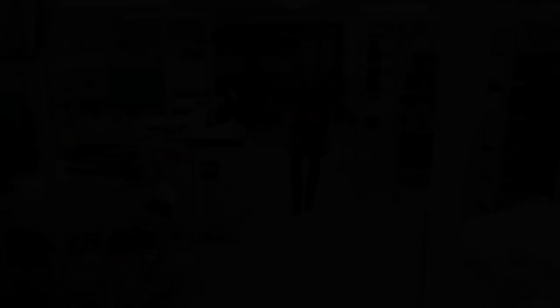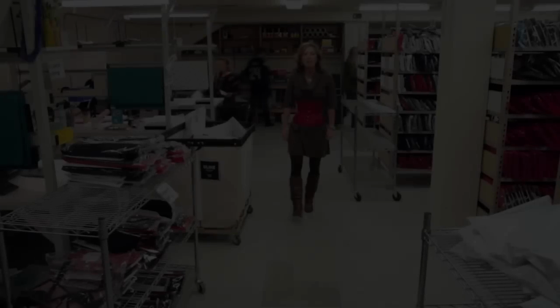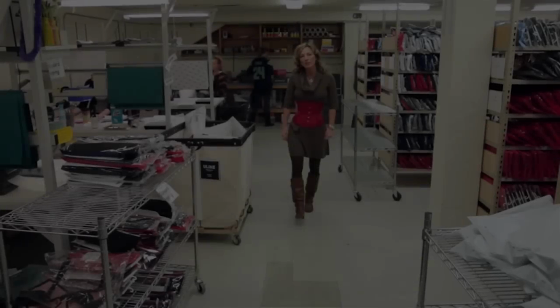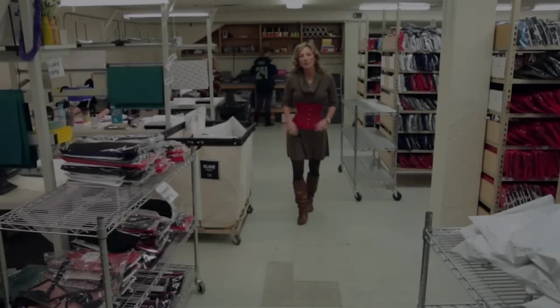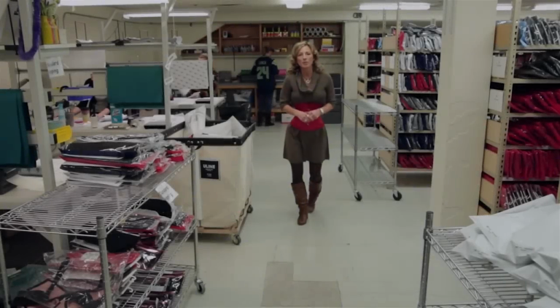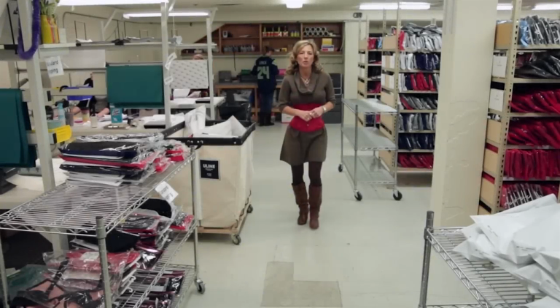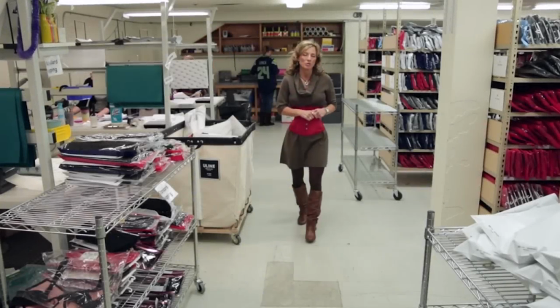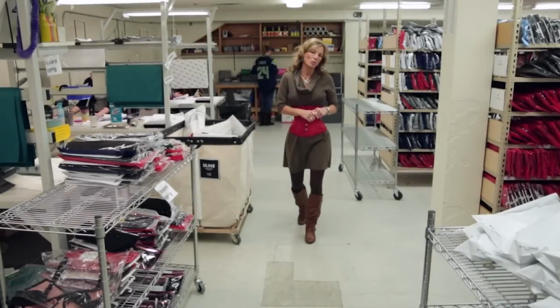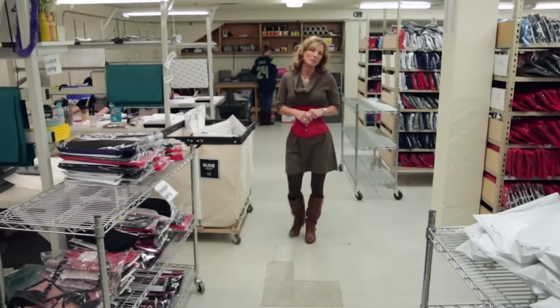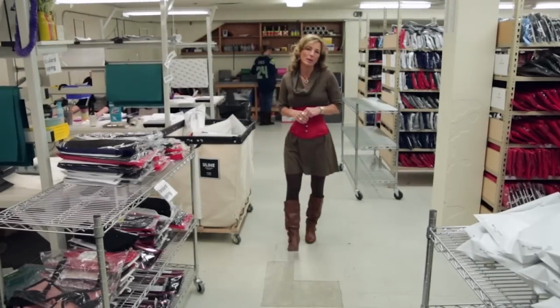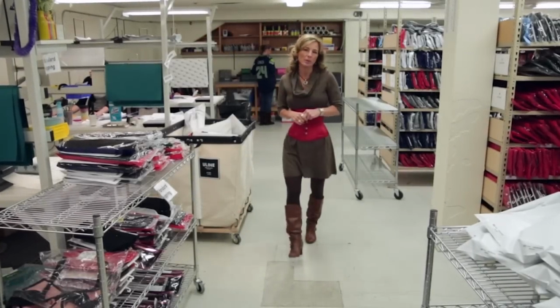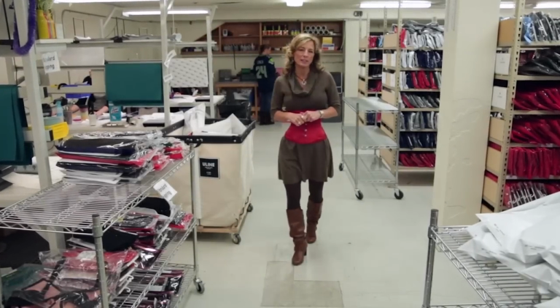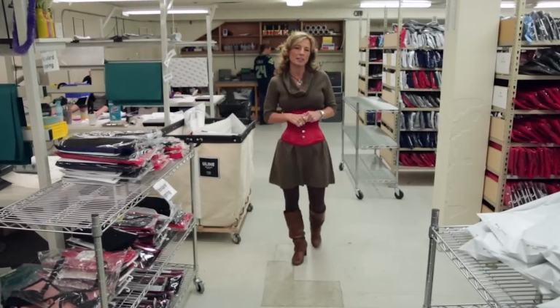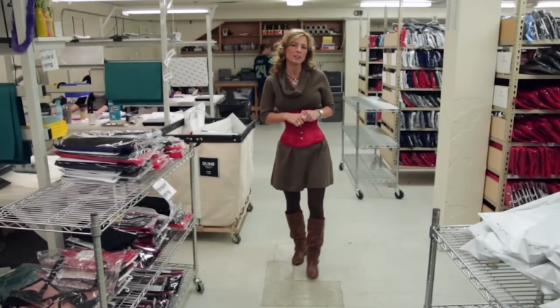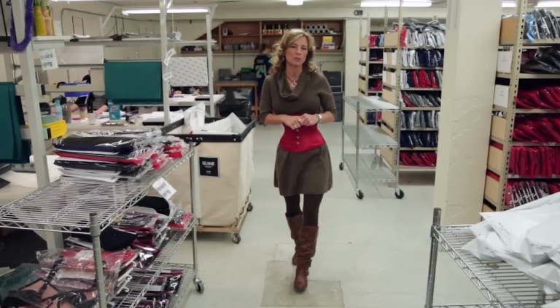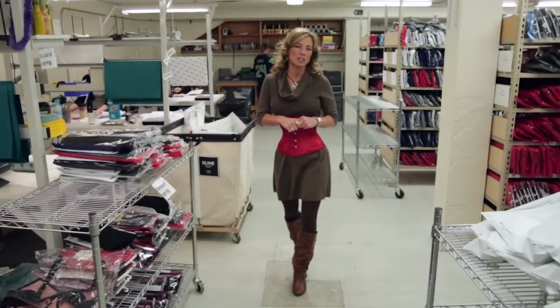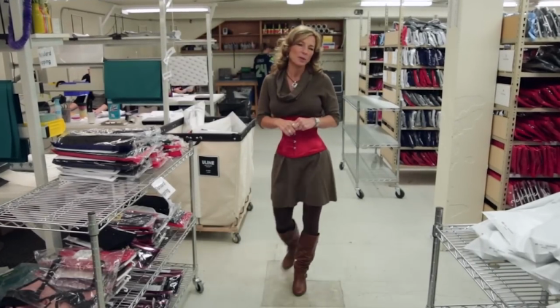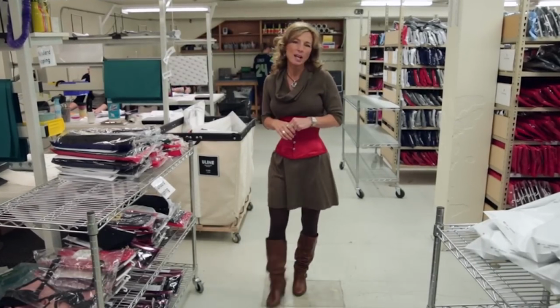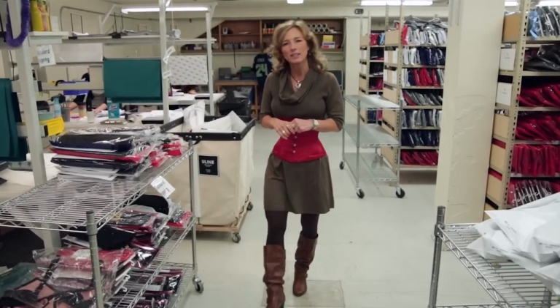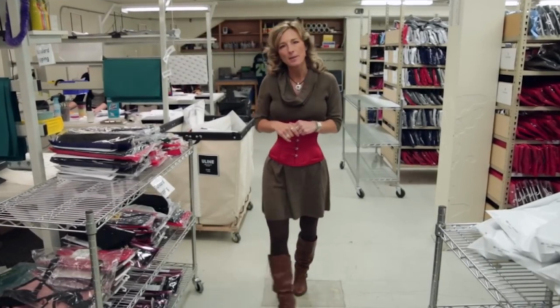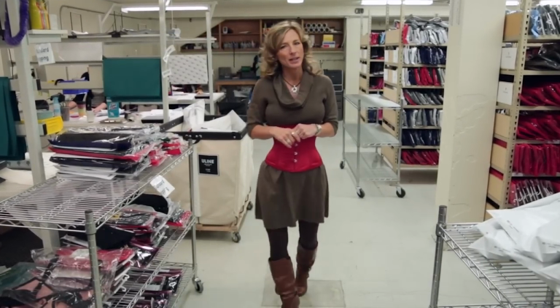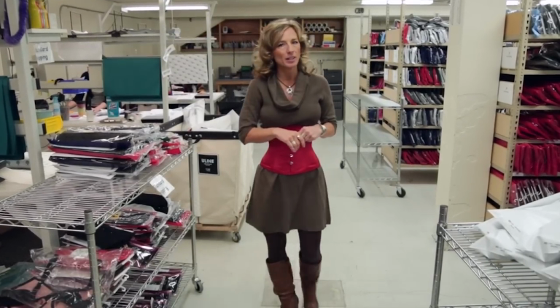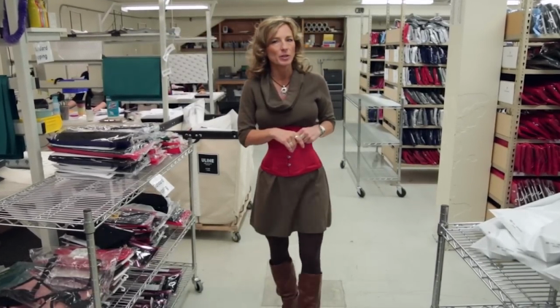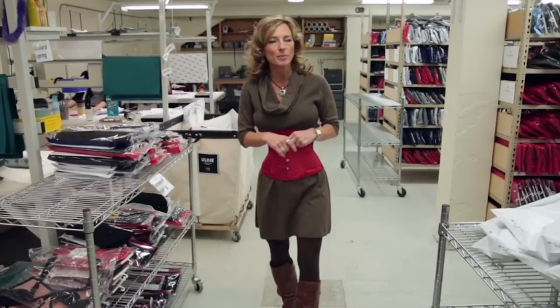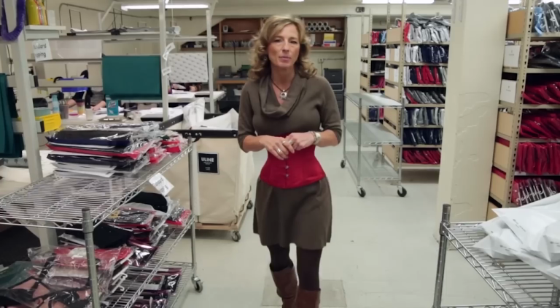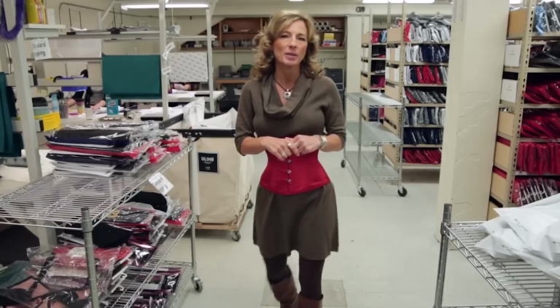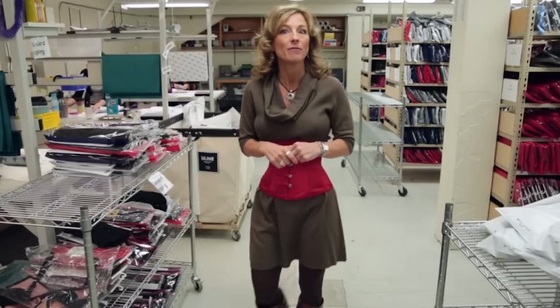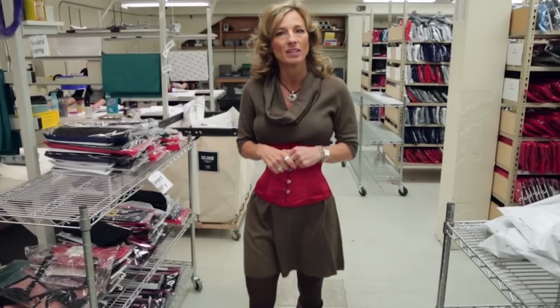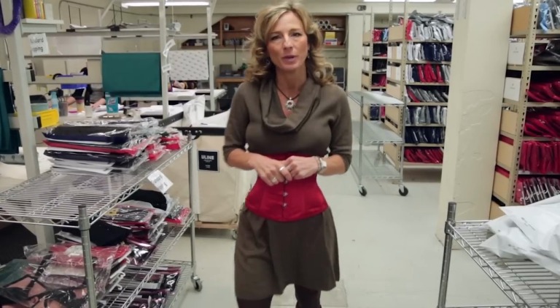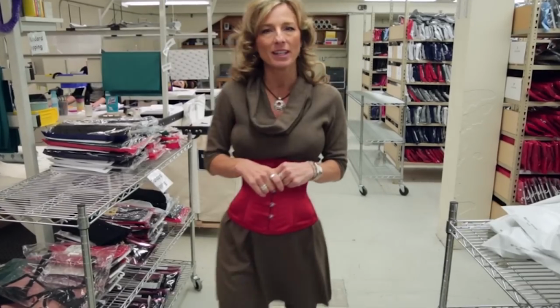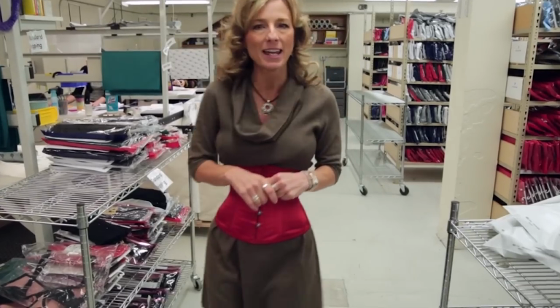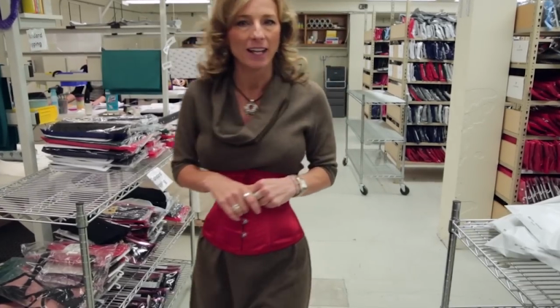Hi everyone! Sharon here with Orchard Corset, back with our weekly series Corset Q&A. Today, I'm headed down to our shipping department to visit with Kaylin.